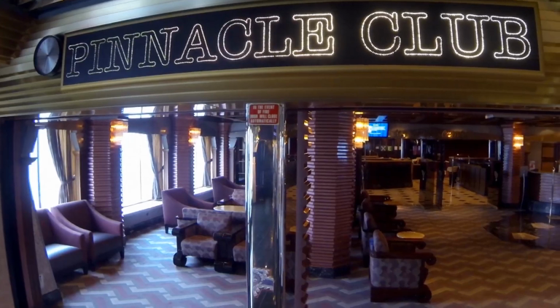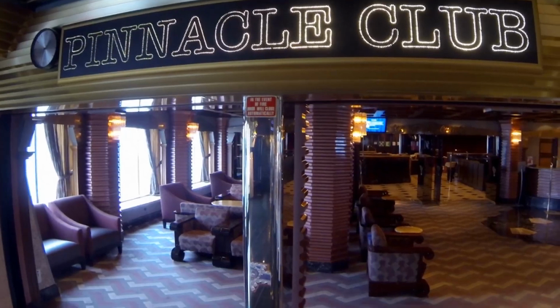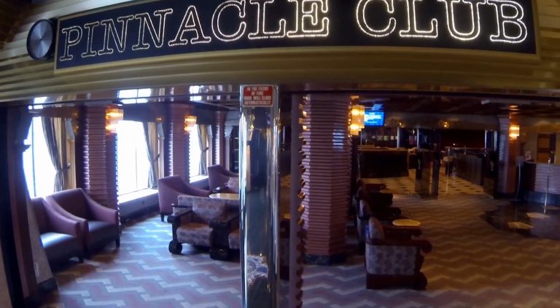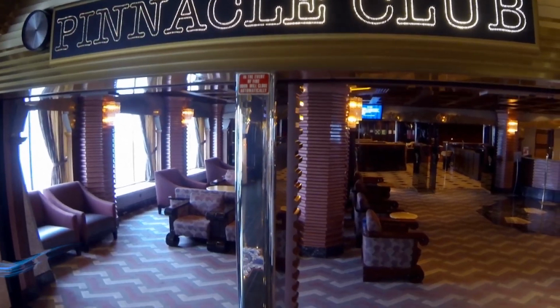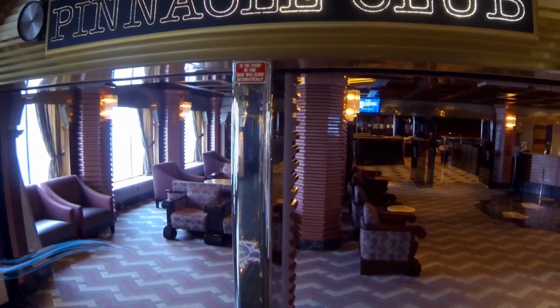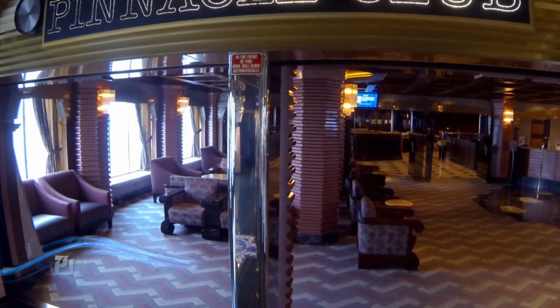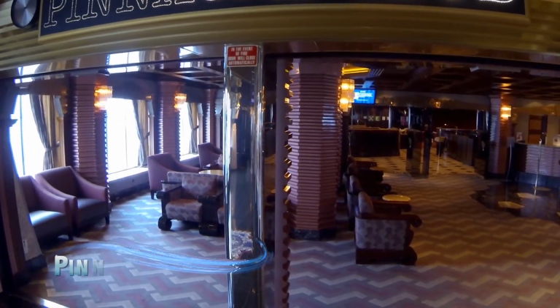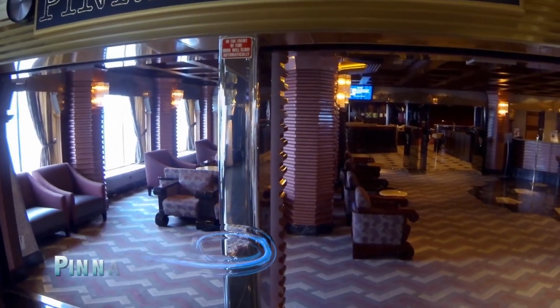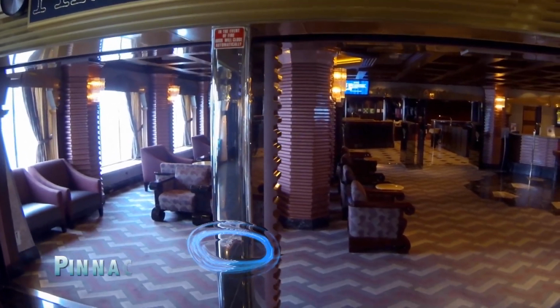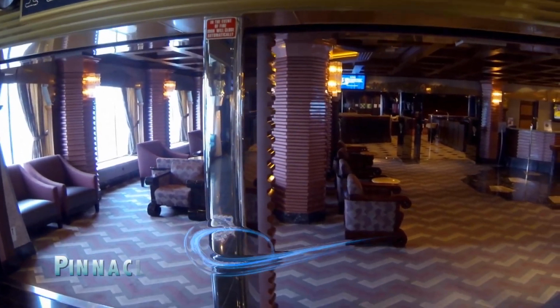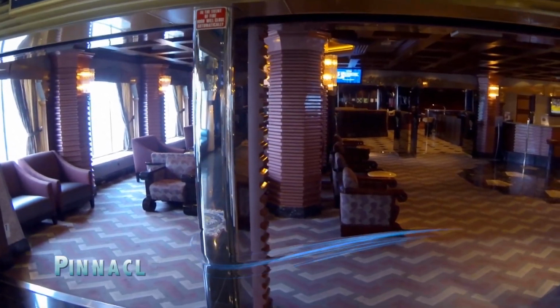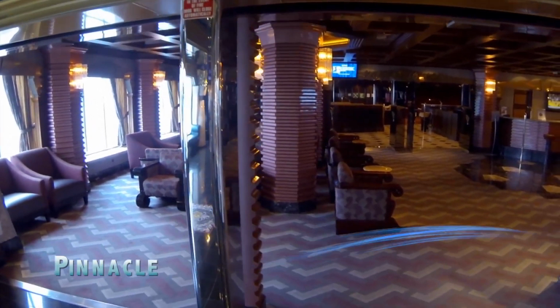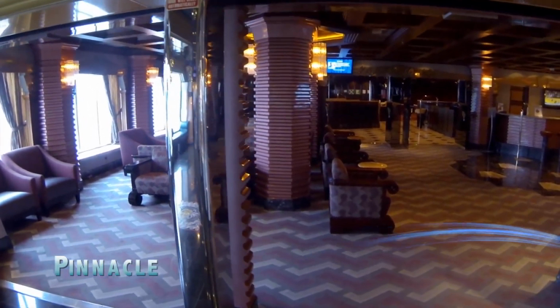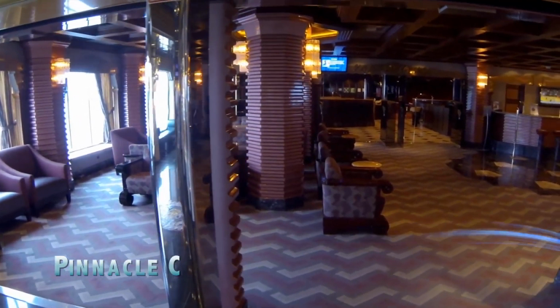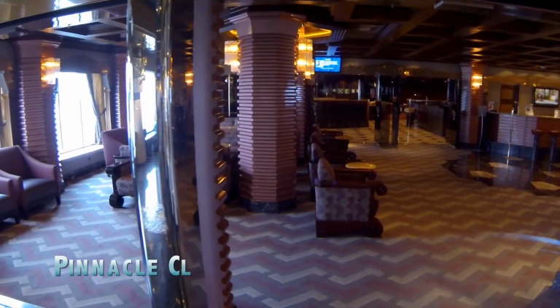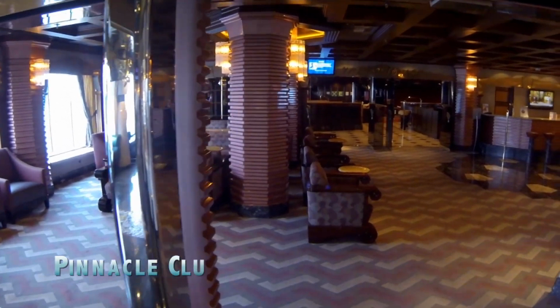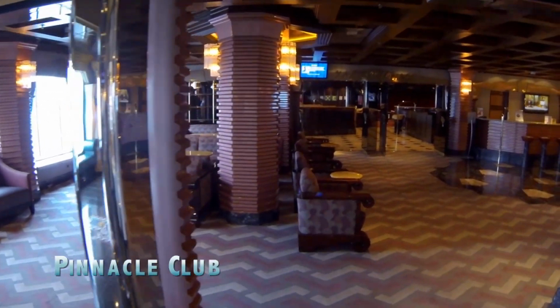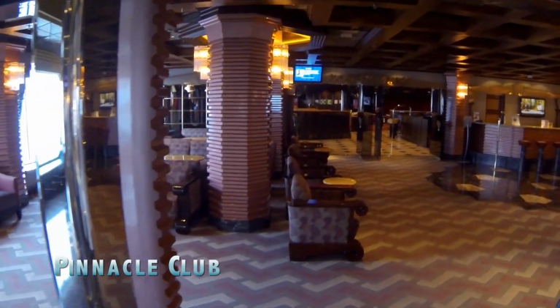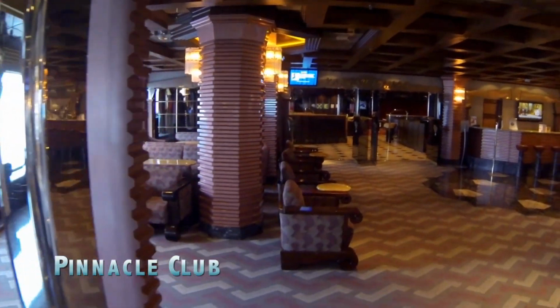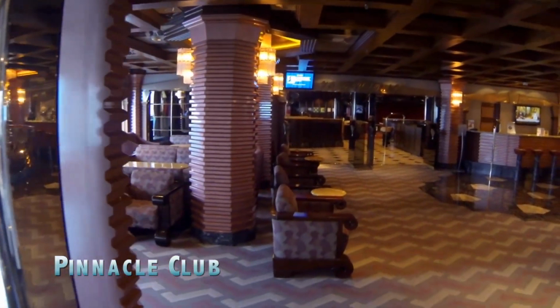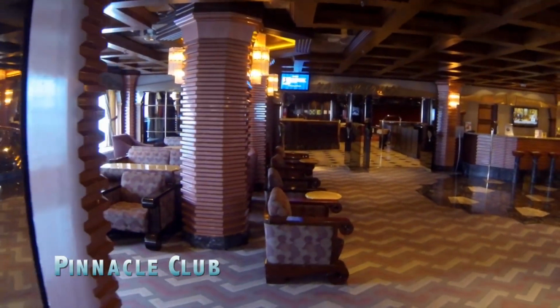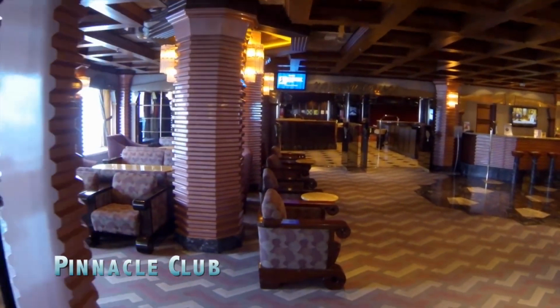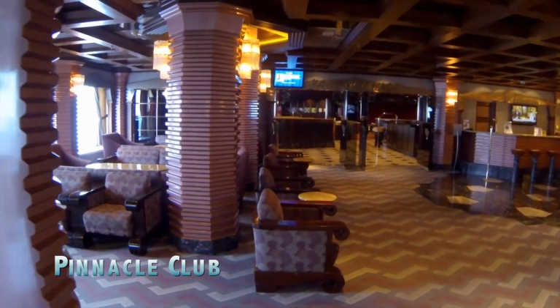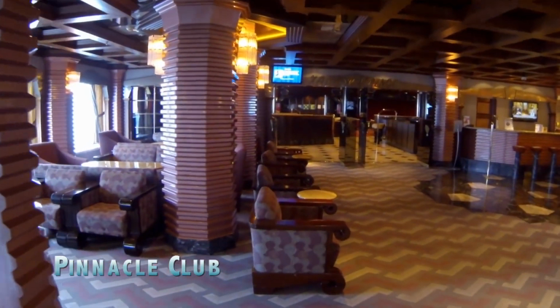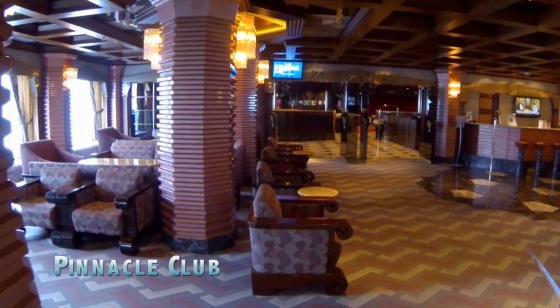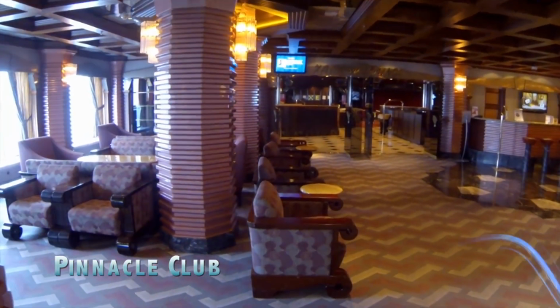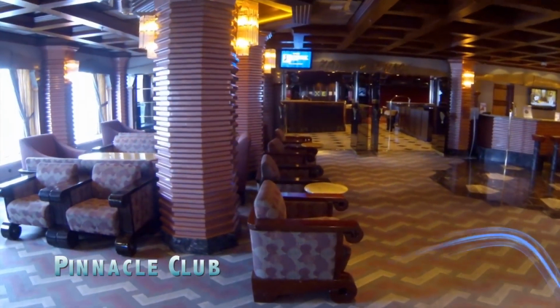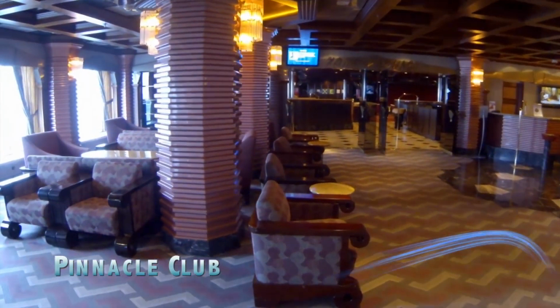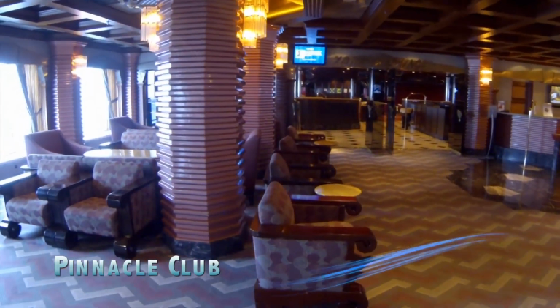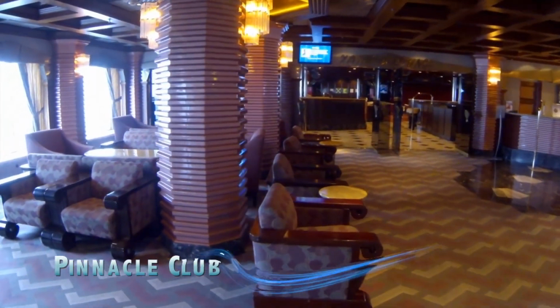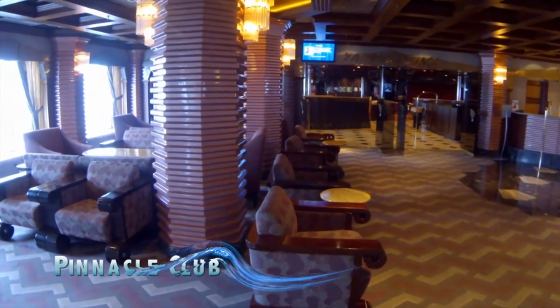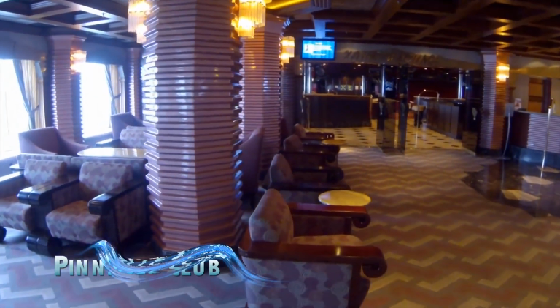The Pinnacle Club attracts before and after dinner crowds looking to mingle with fellow guests here in a classy lounge setting.